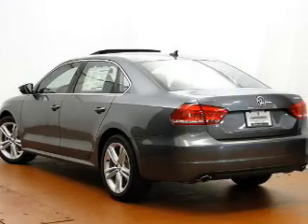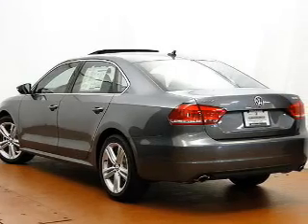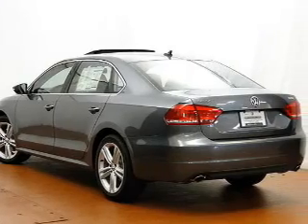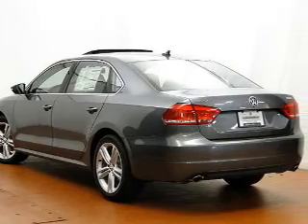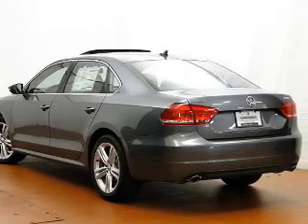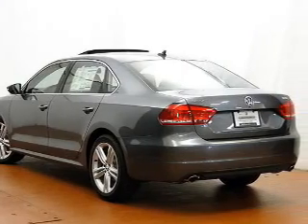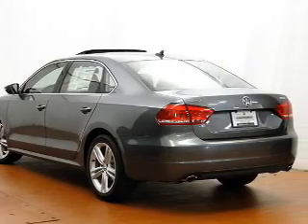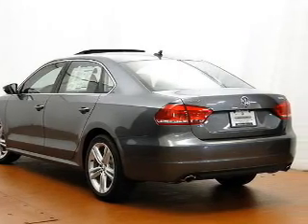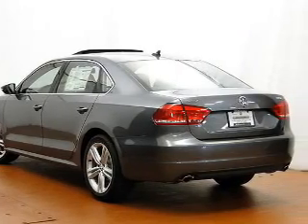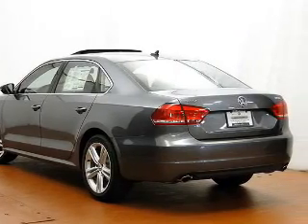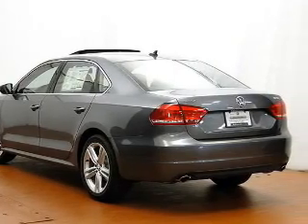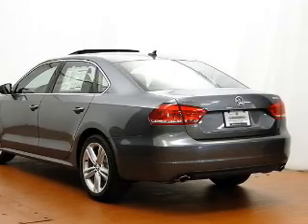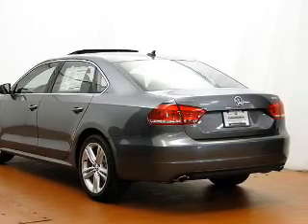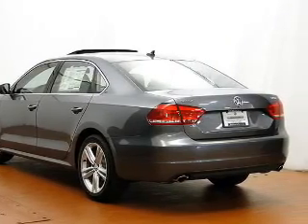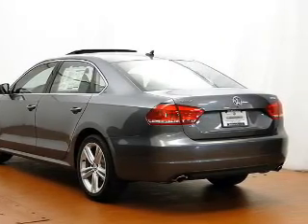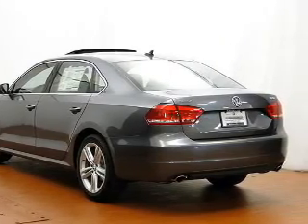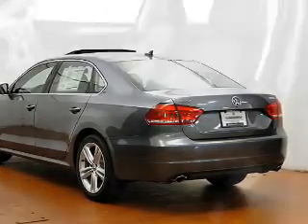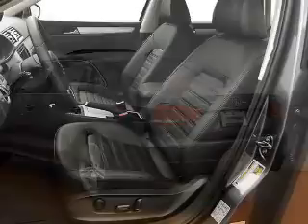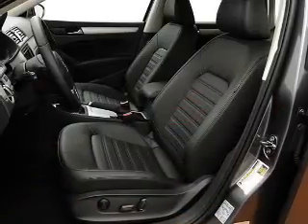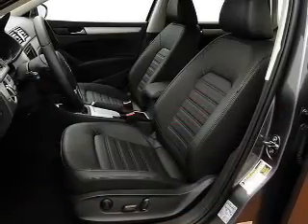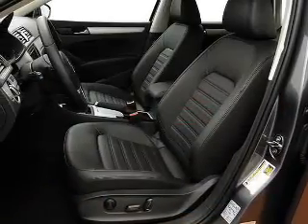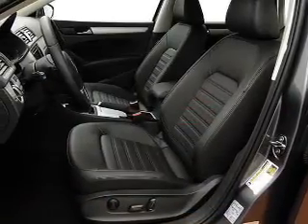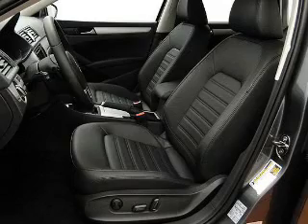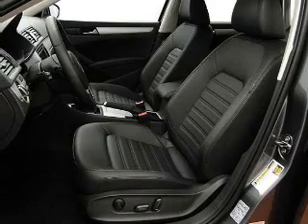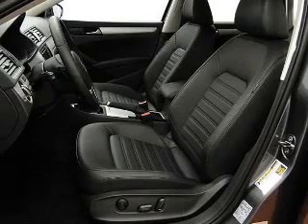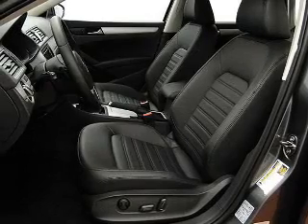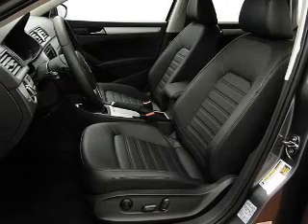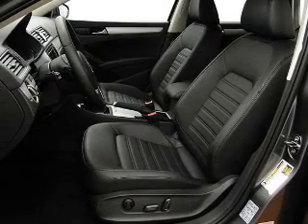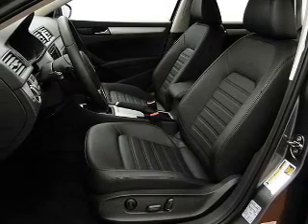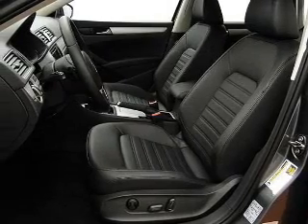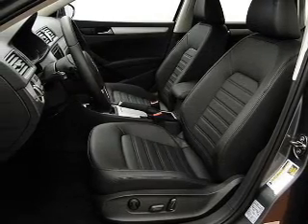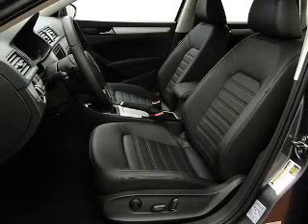Heated seats are a desirable comfort feature. Enjoy the comfort of dual temperature controls. Let the outside in with a power sunroof.